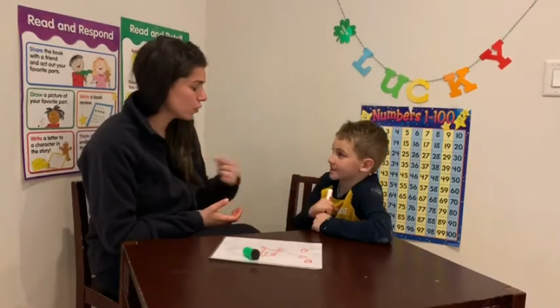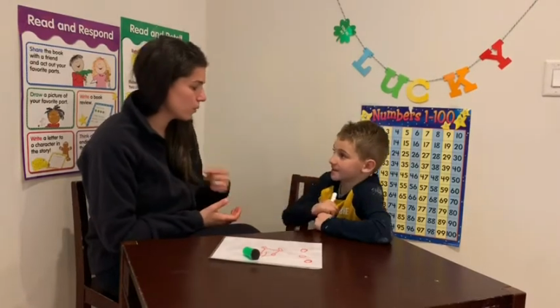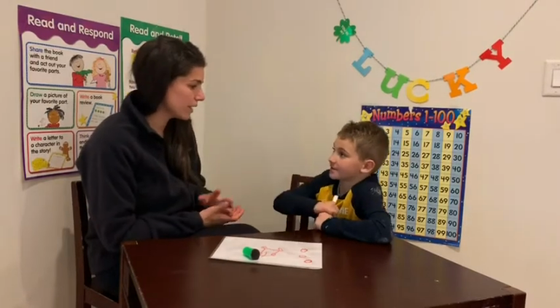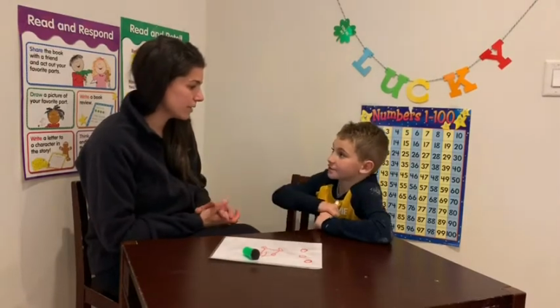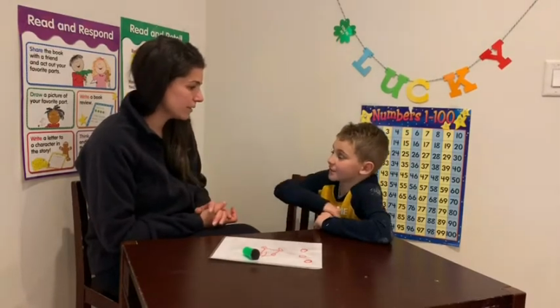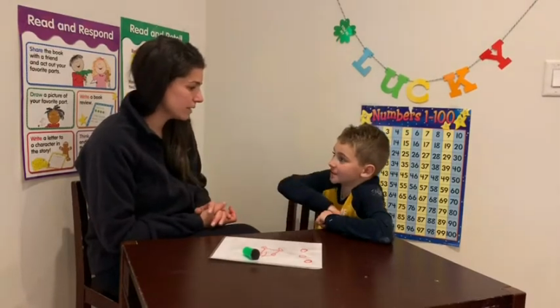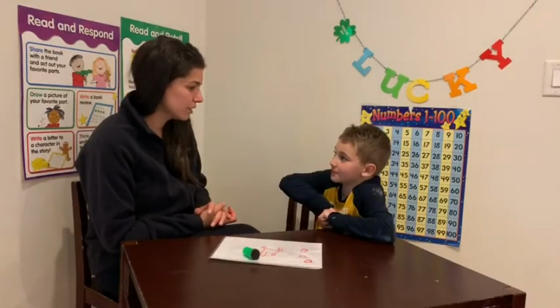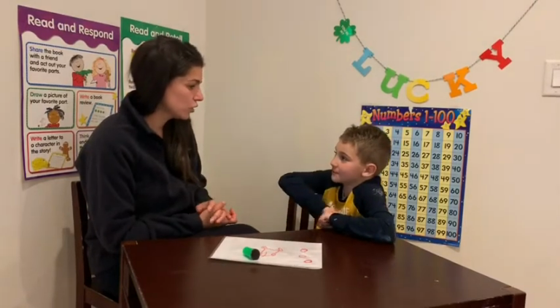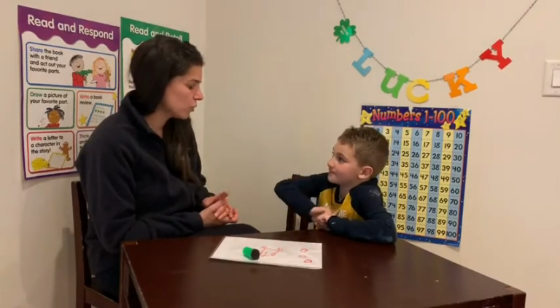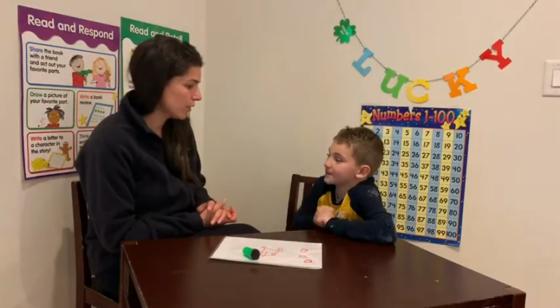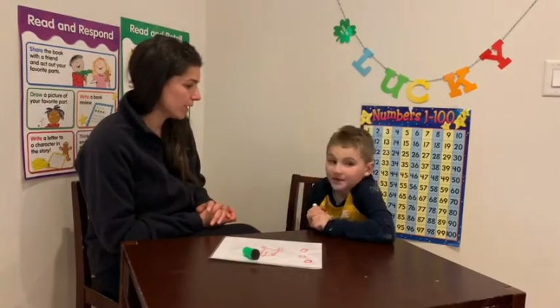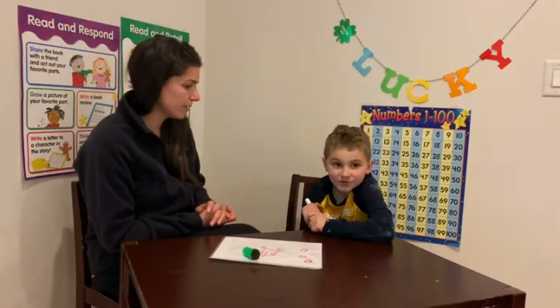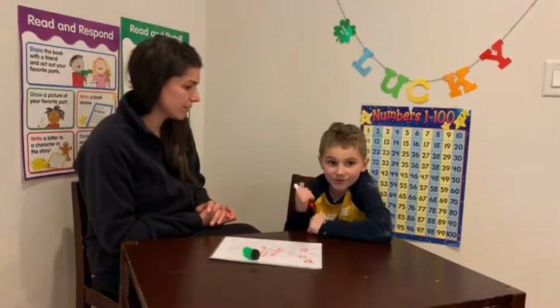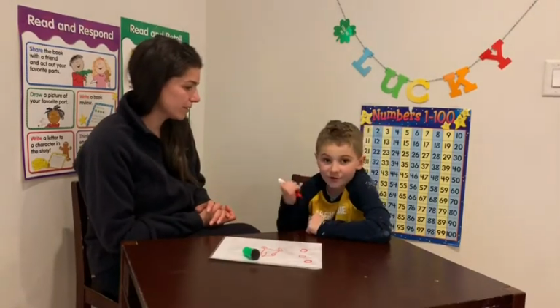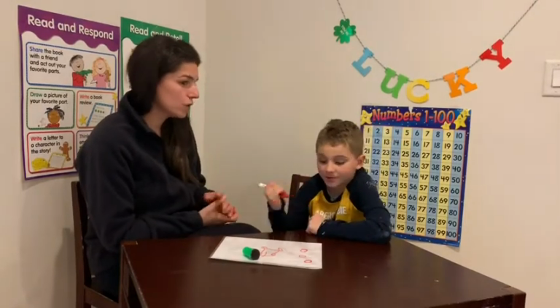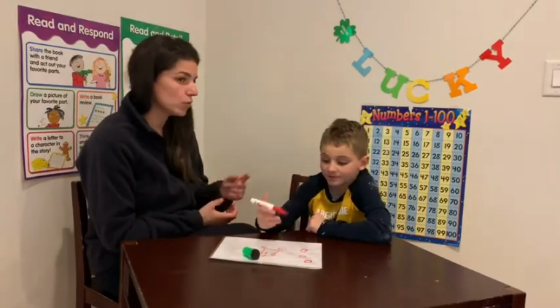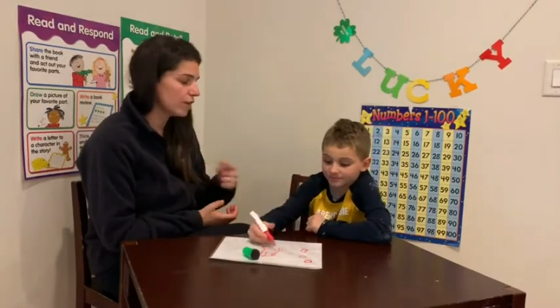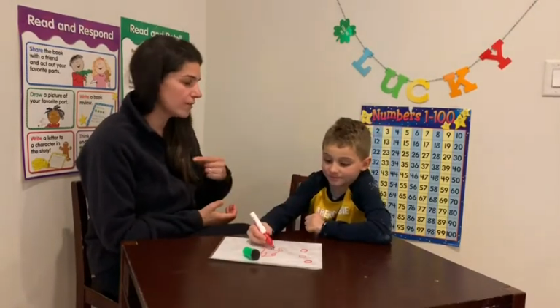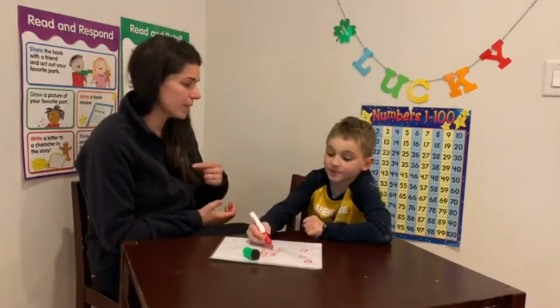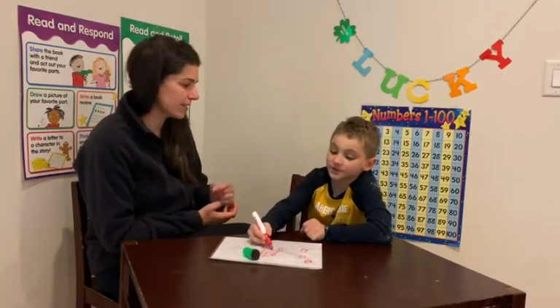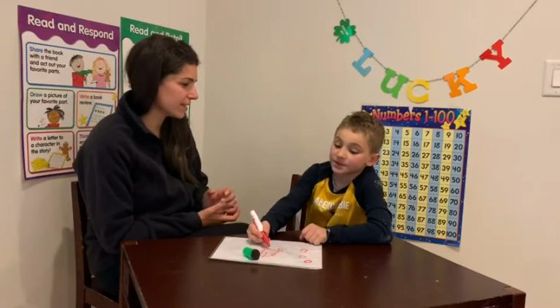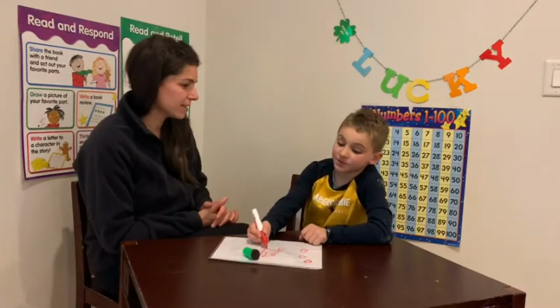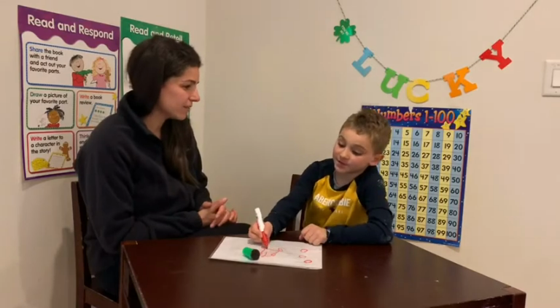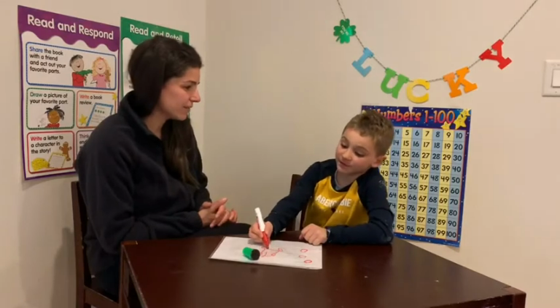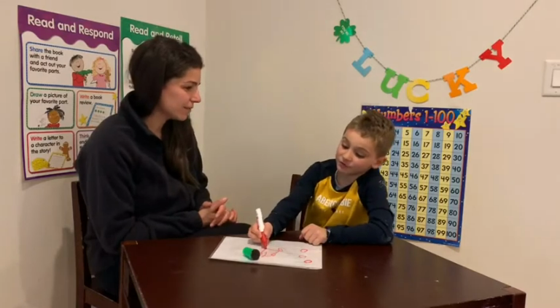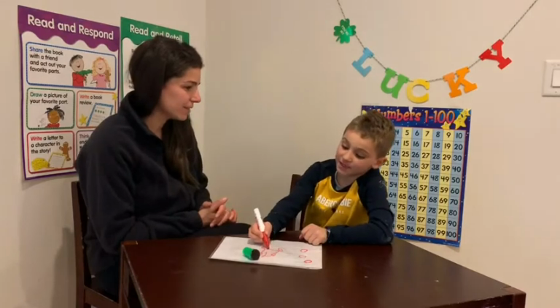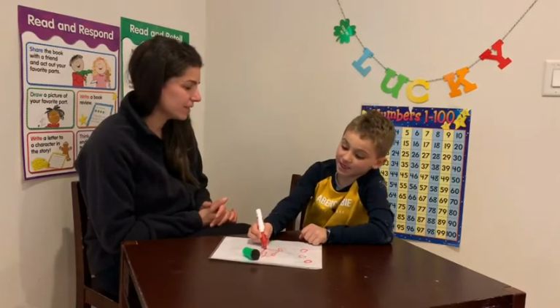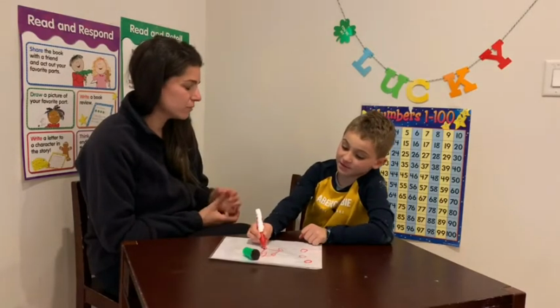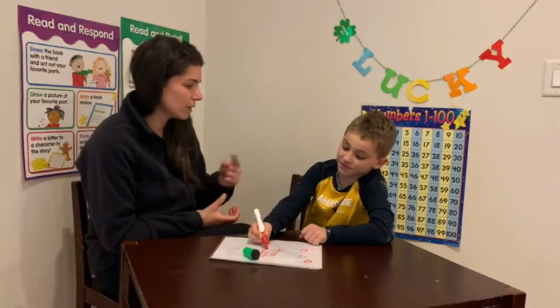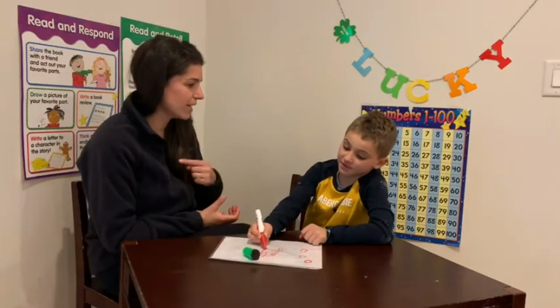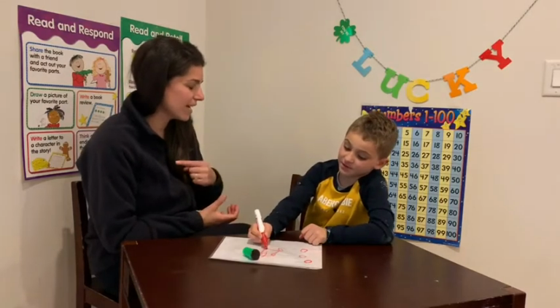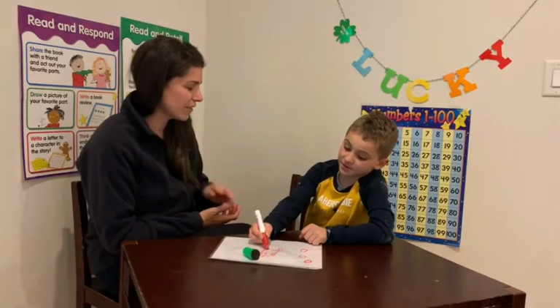Twenty-one. Twenty-two. Twenty-three. Twenty-four. Twenty-five. Twenty-six. Twenty-seven. Twenty-eight. Twenty-nine. Thirty.